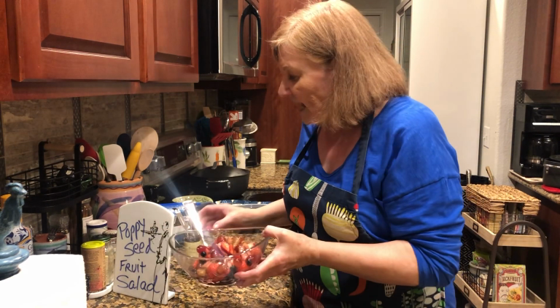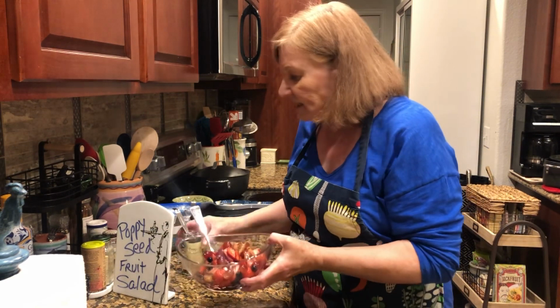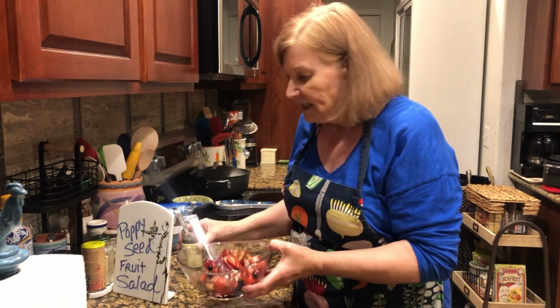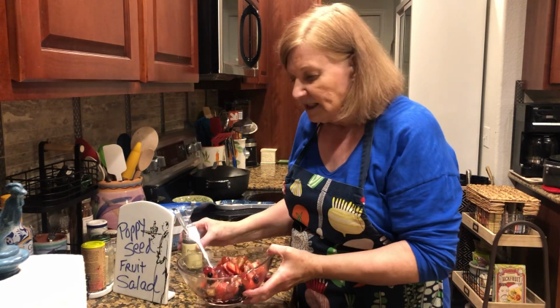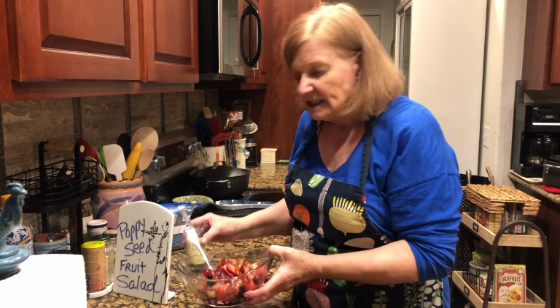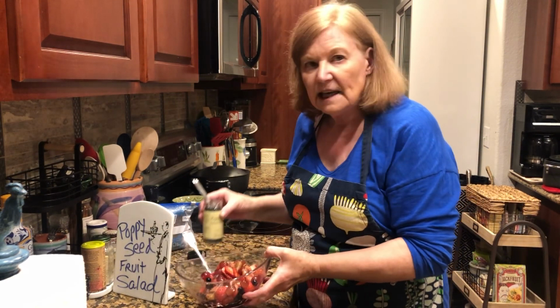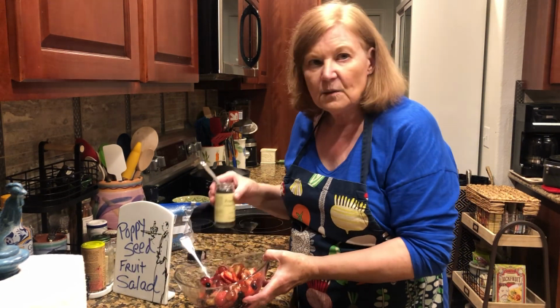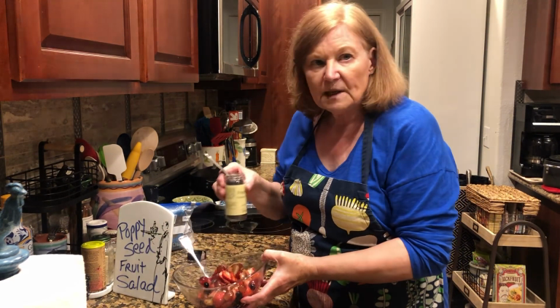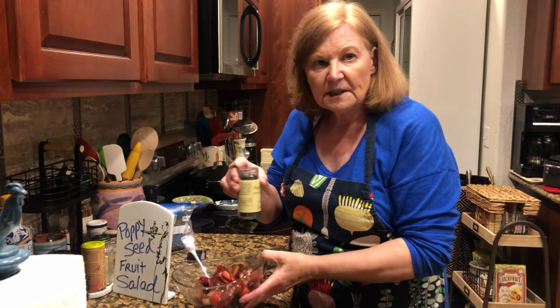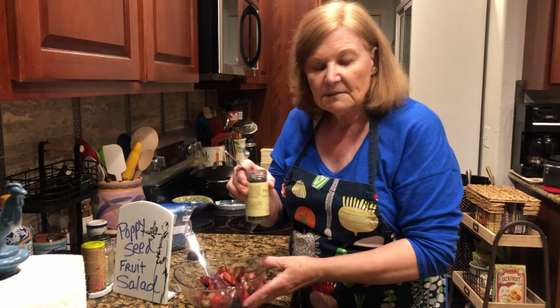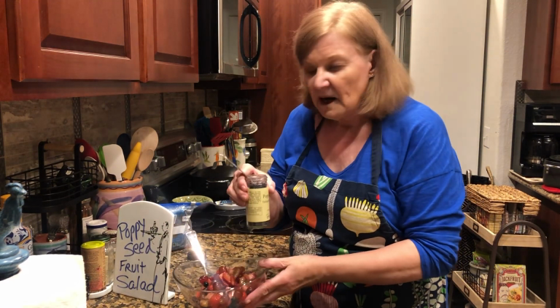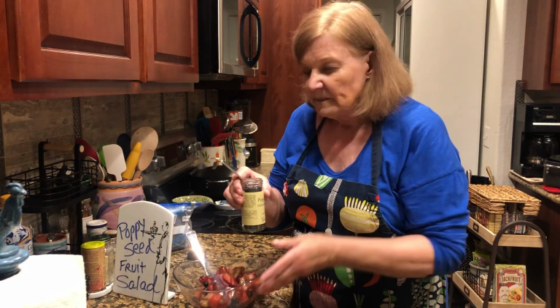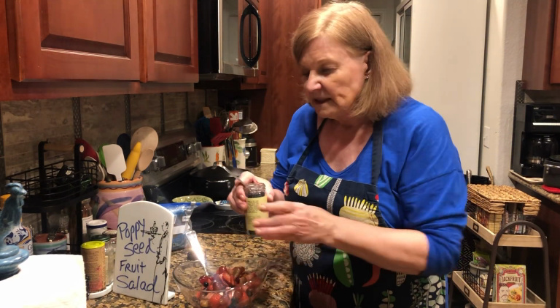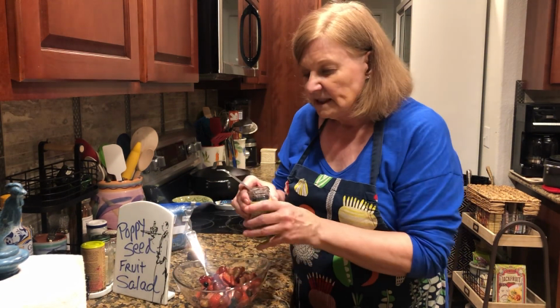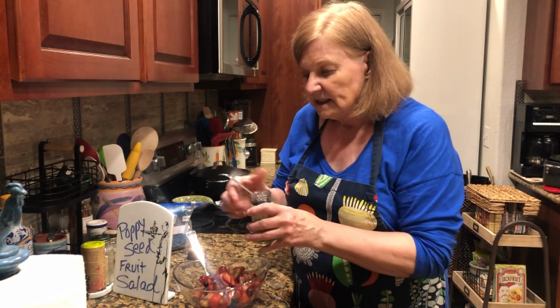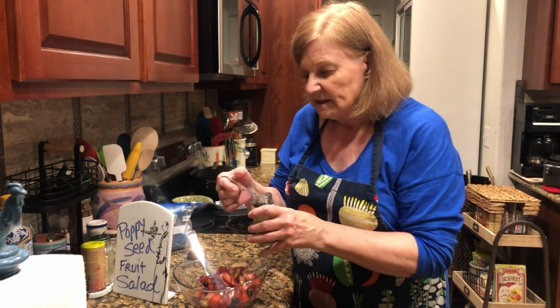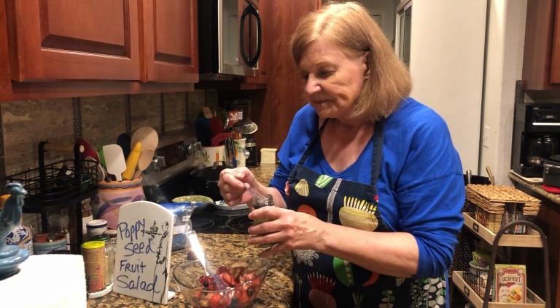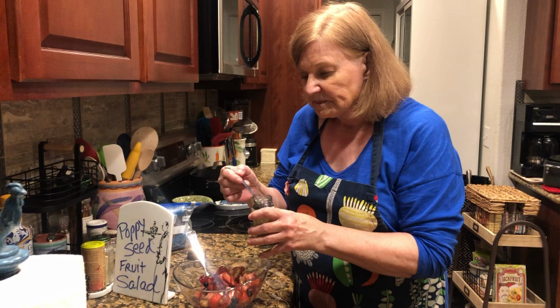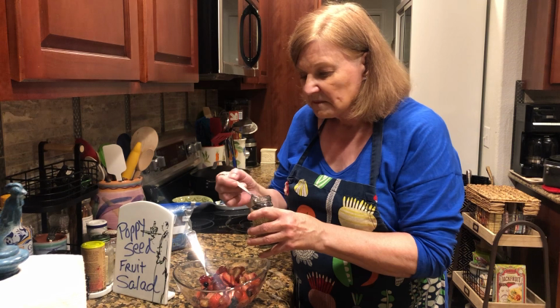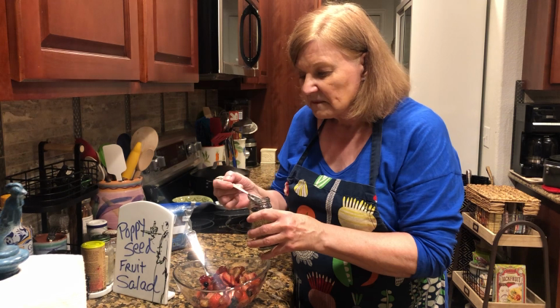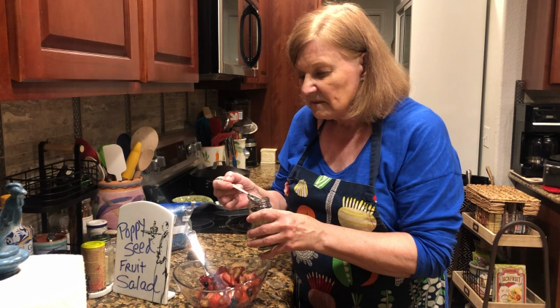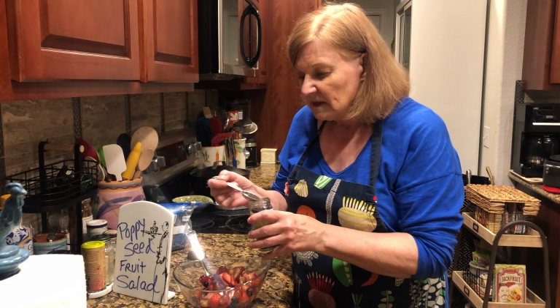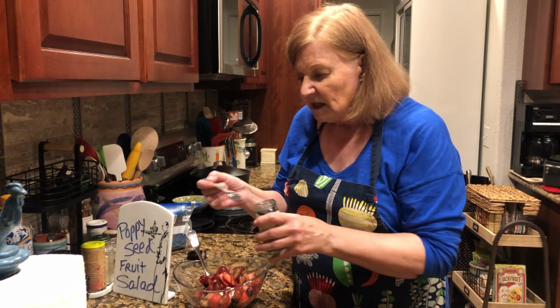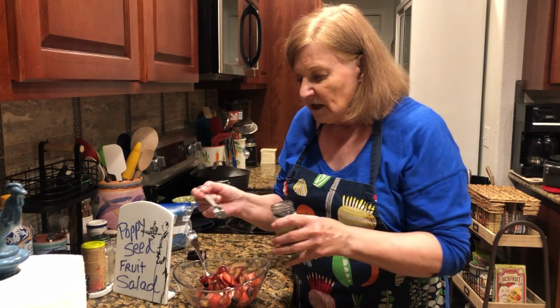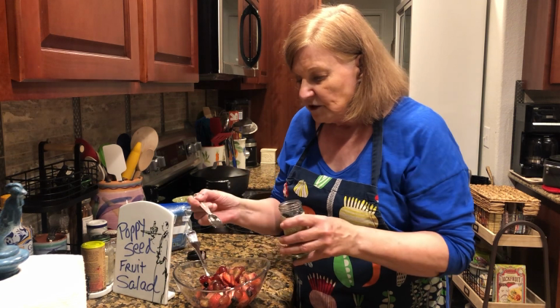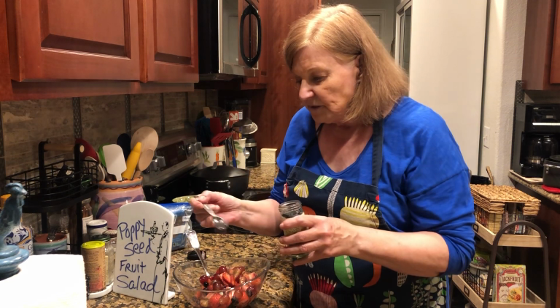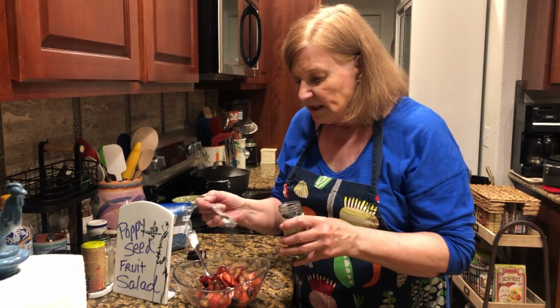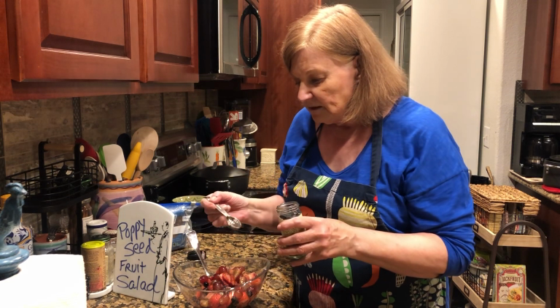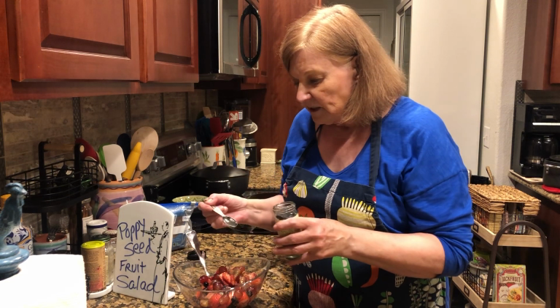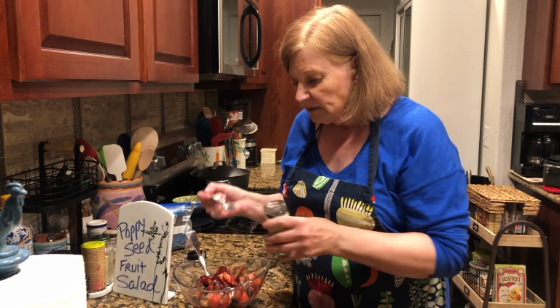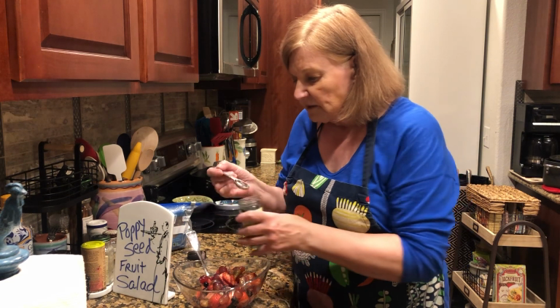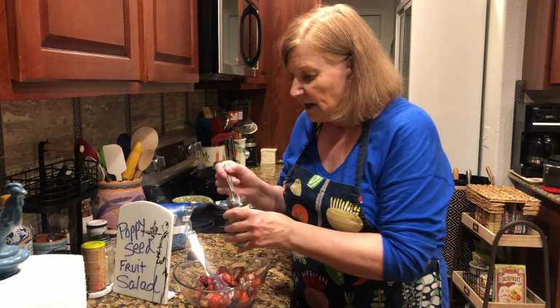Lastly, let's say you want to put some poppy seeds in it, because you've seen recipes for that.